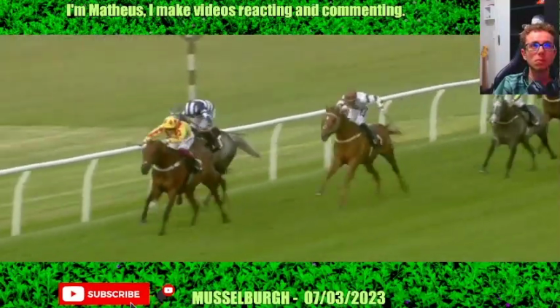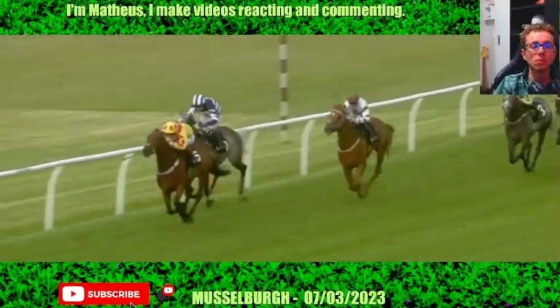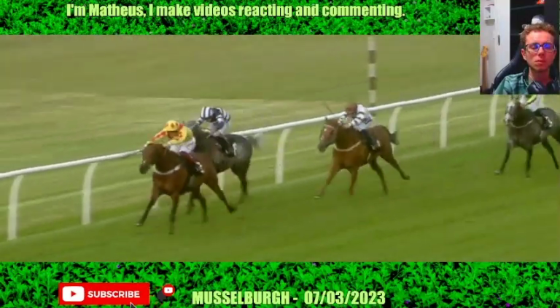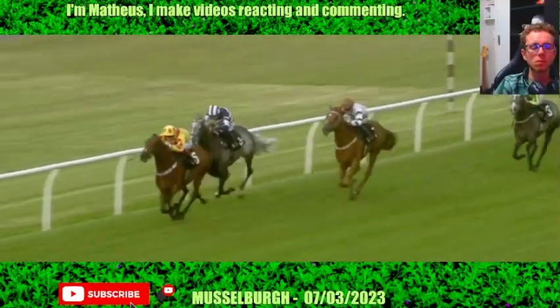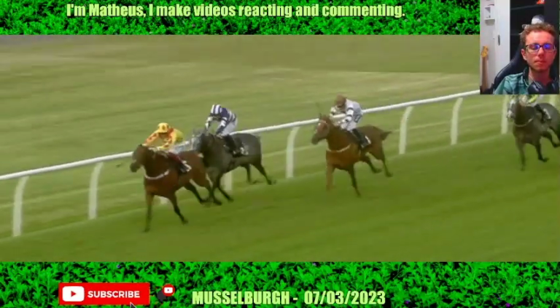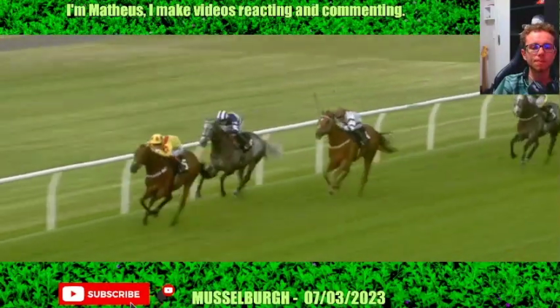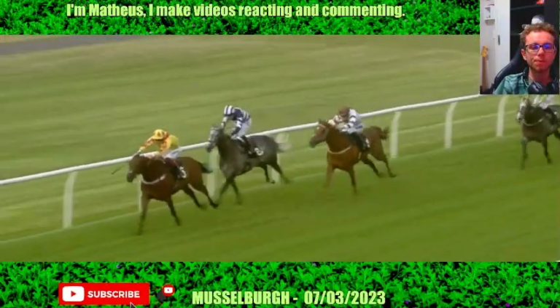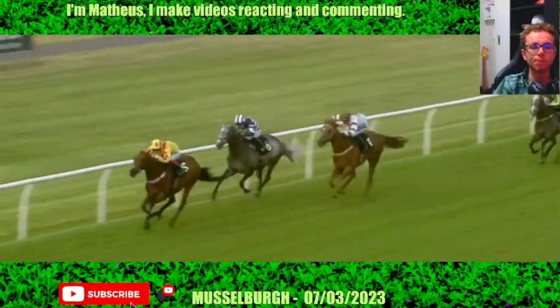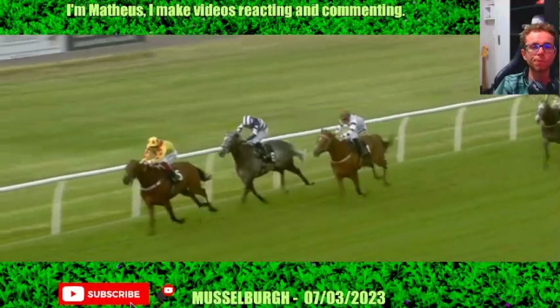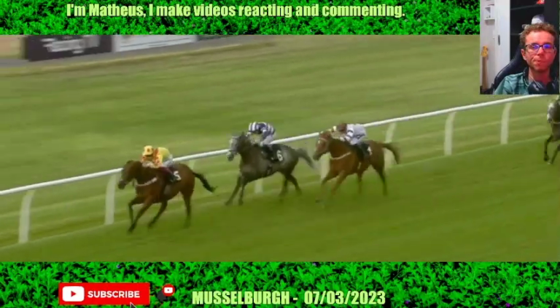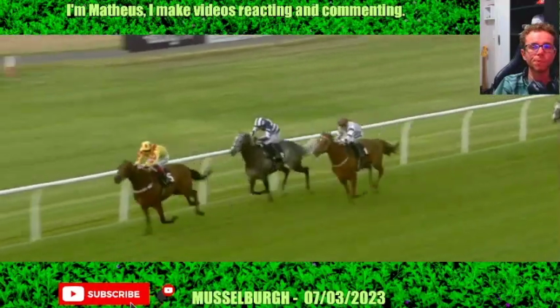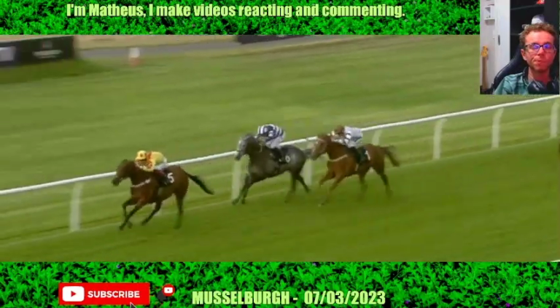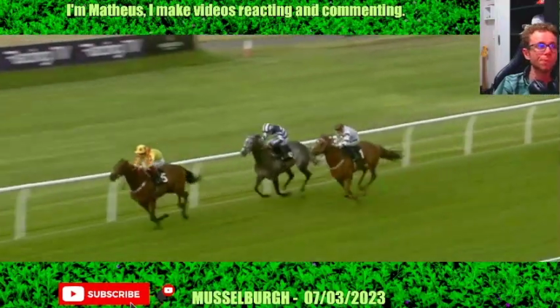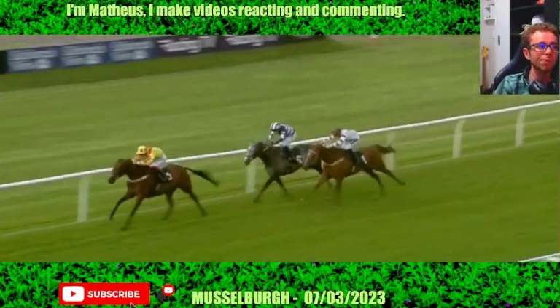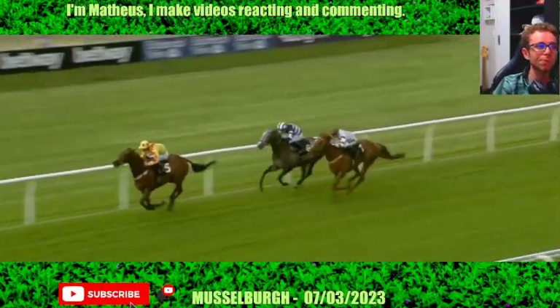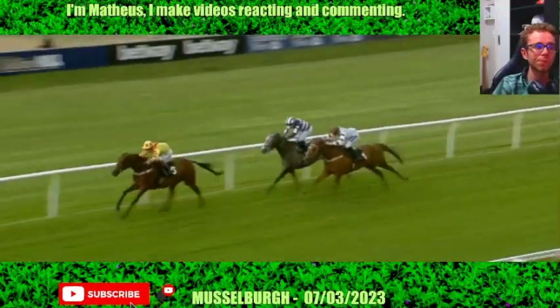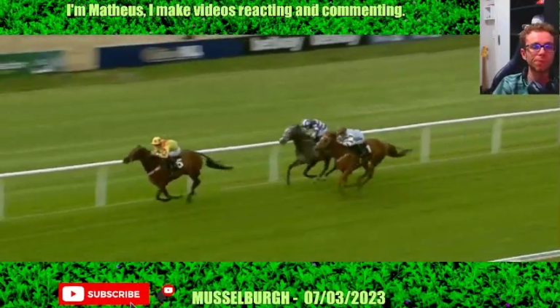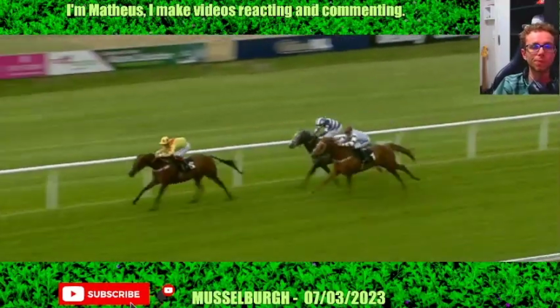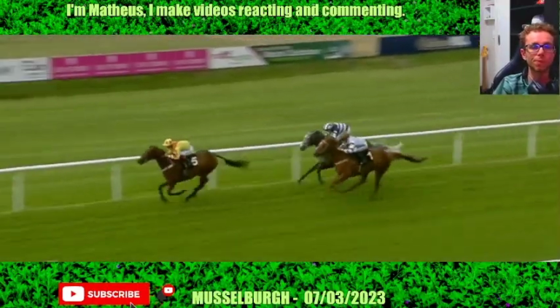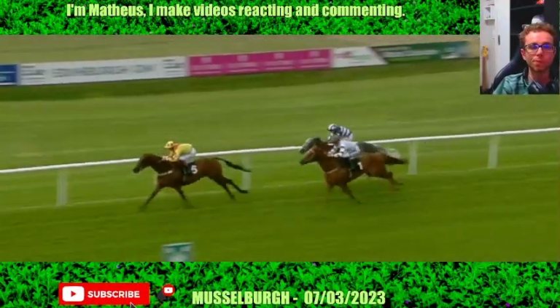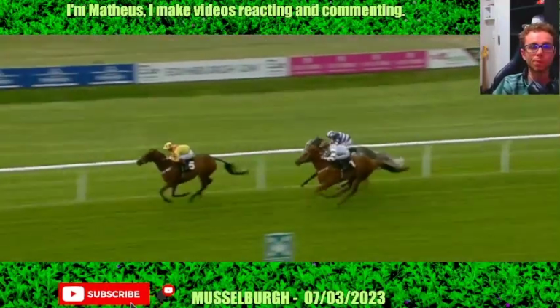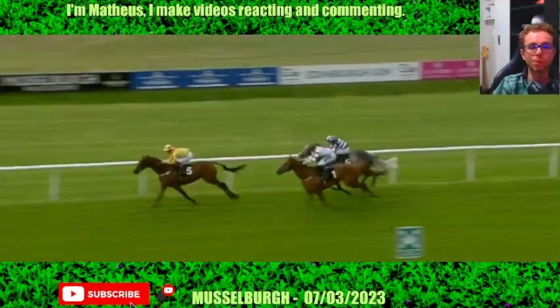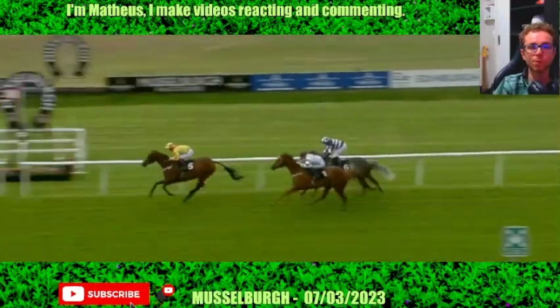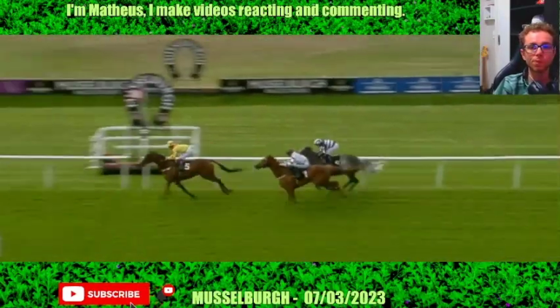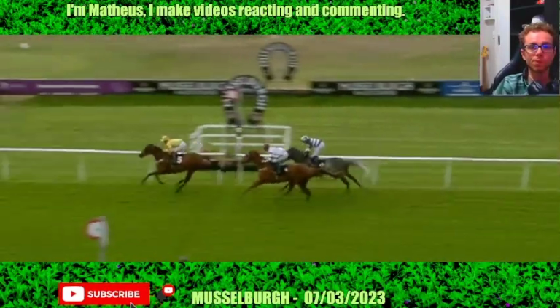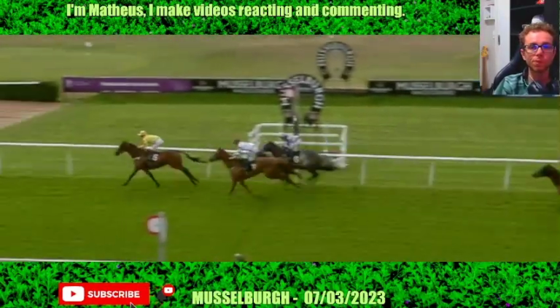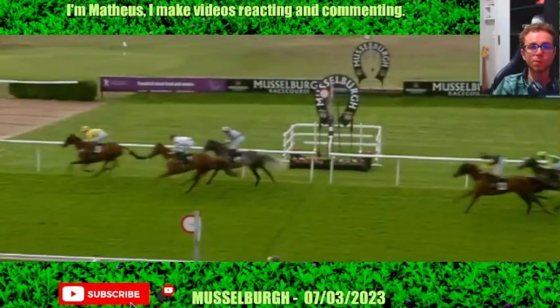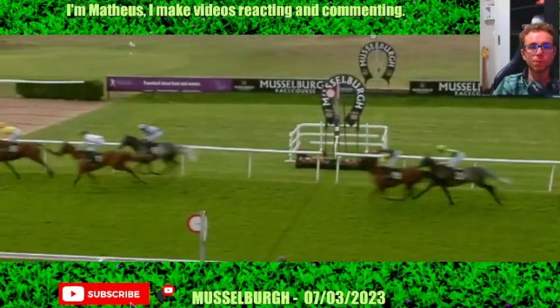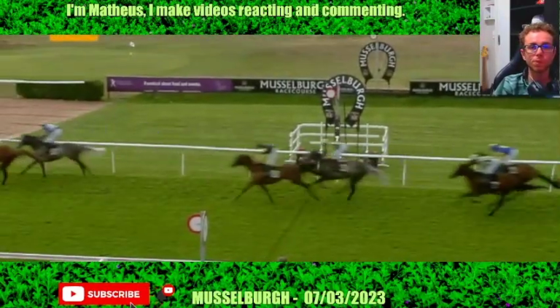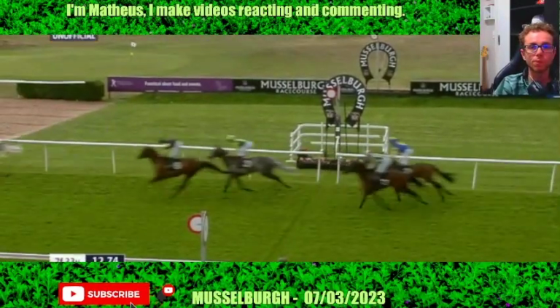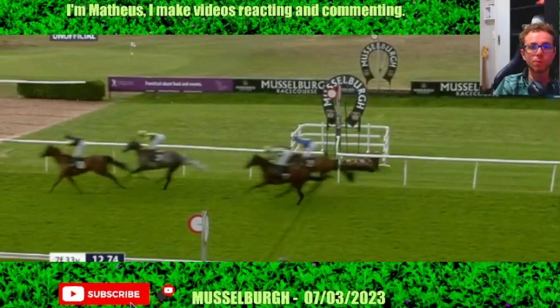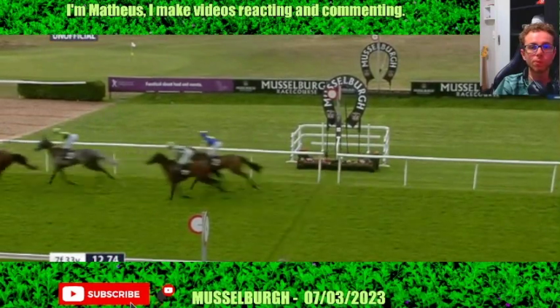Staying on from a long way back is Rory. But Monhammer is going to hammer them. Monhammer wins it. Rory is staying on to be second. In third, Mary Court.